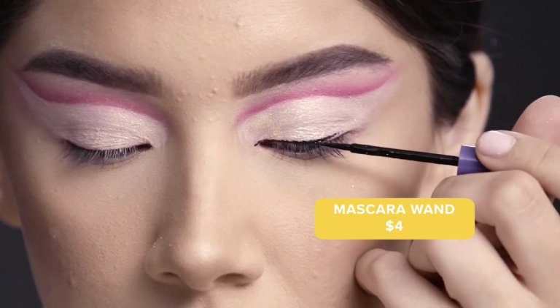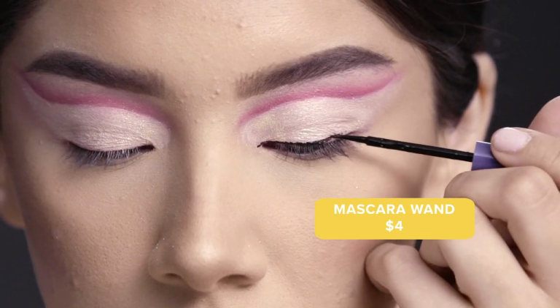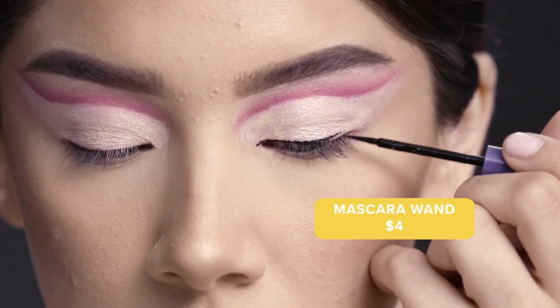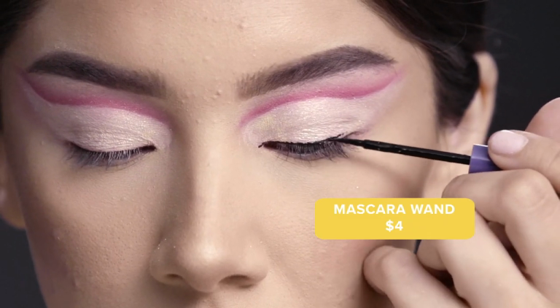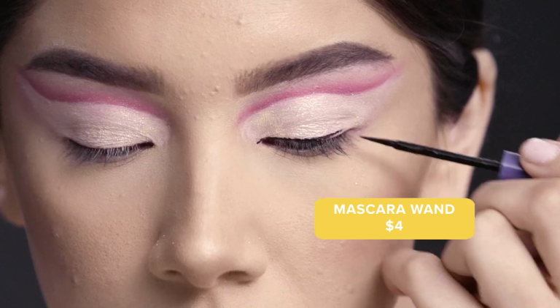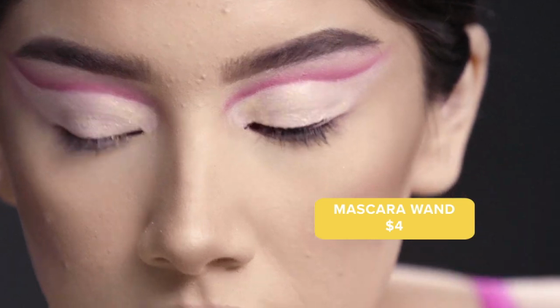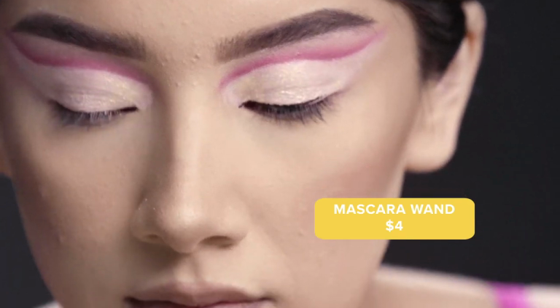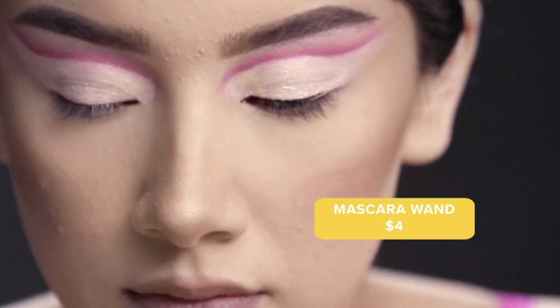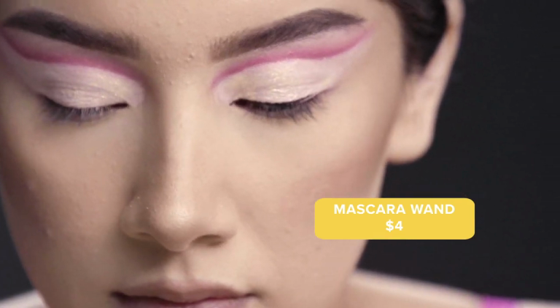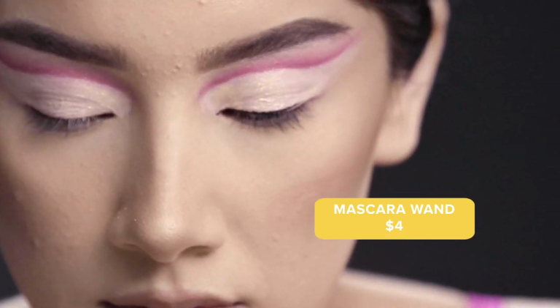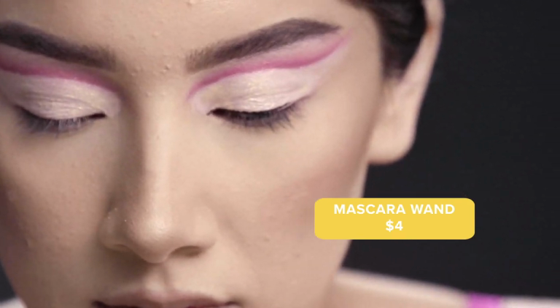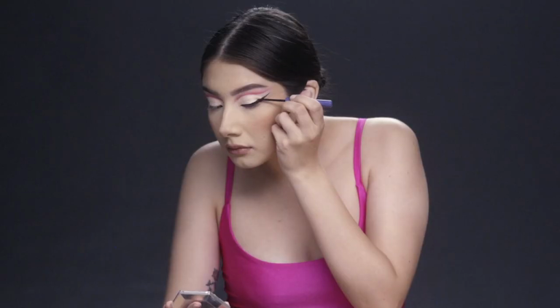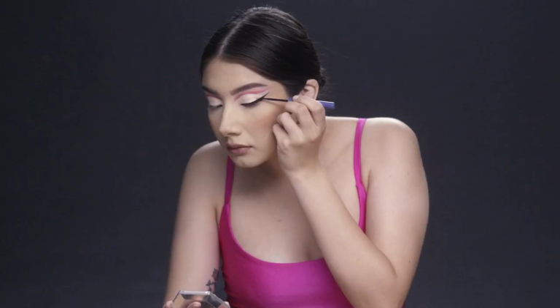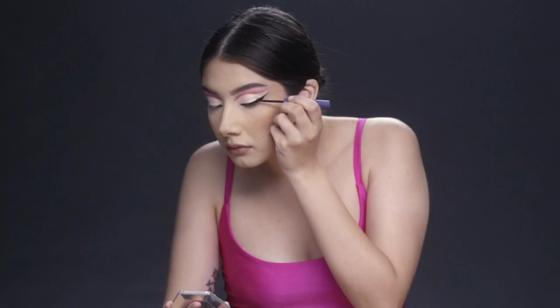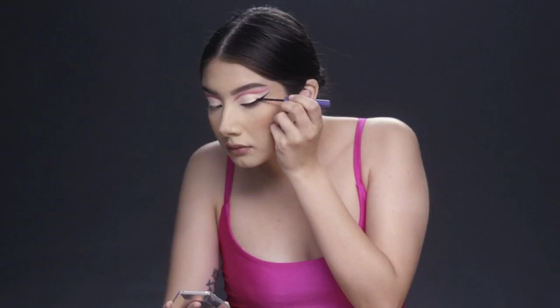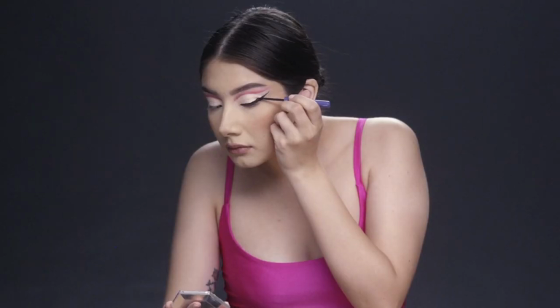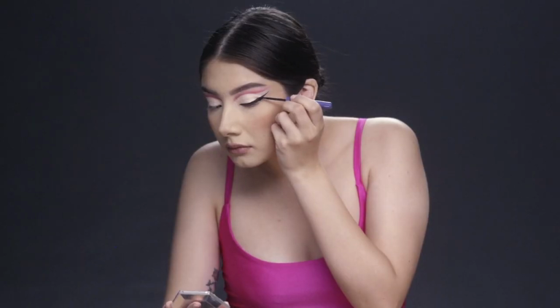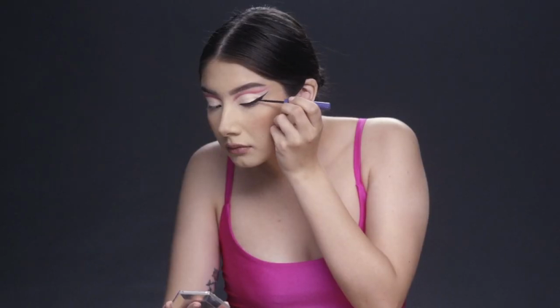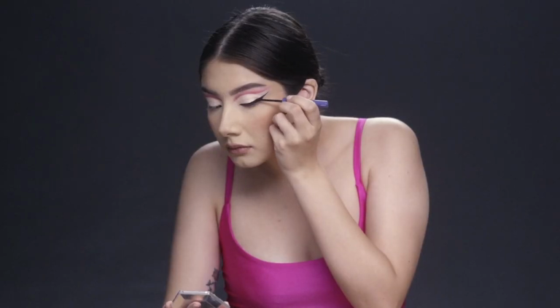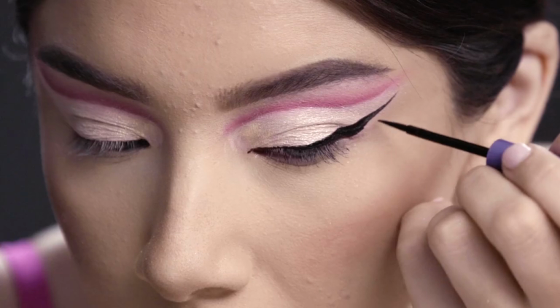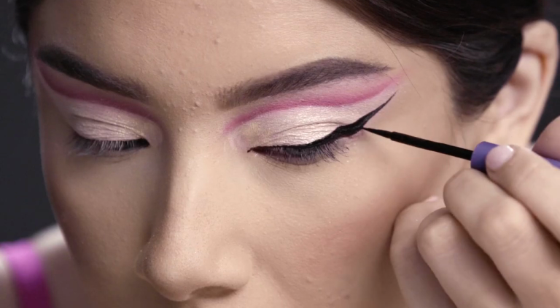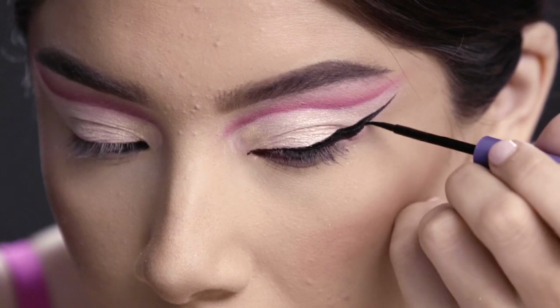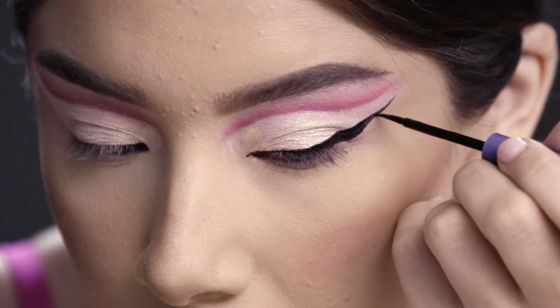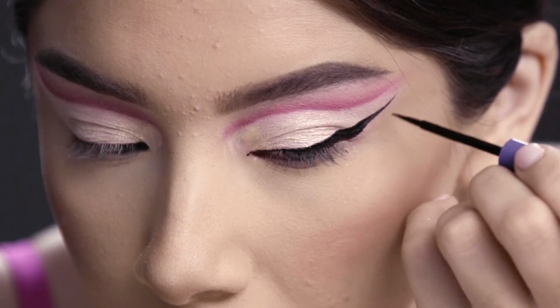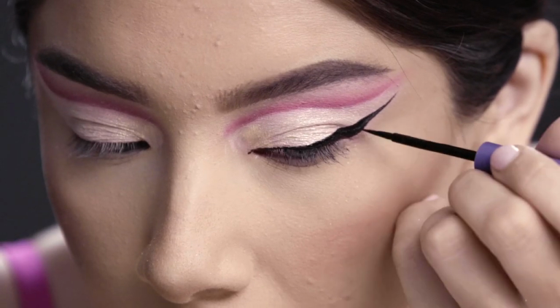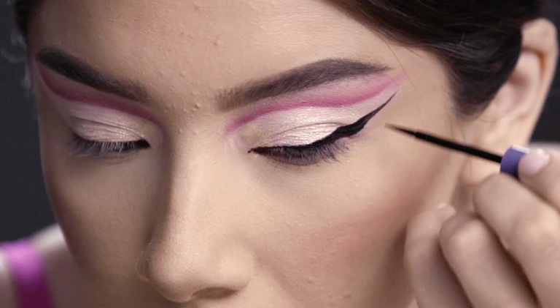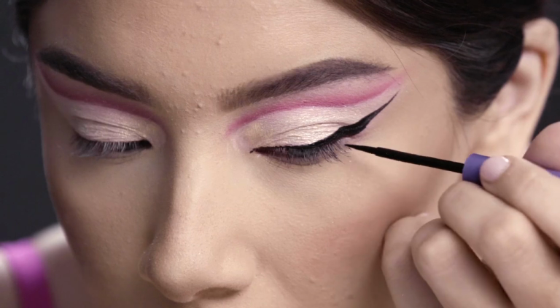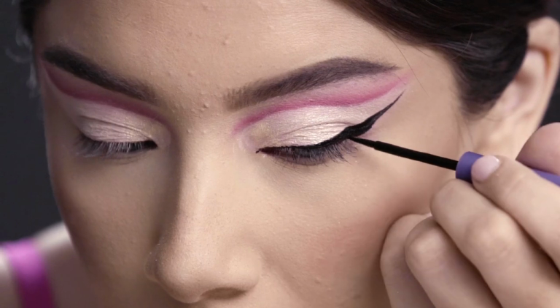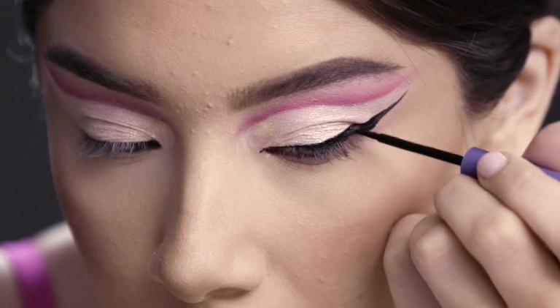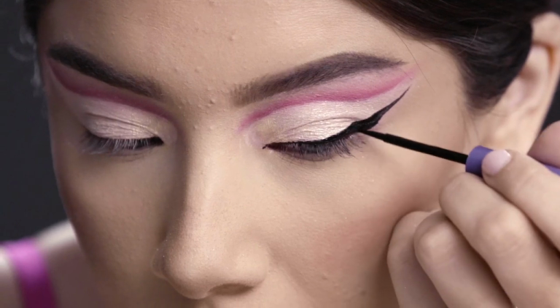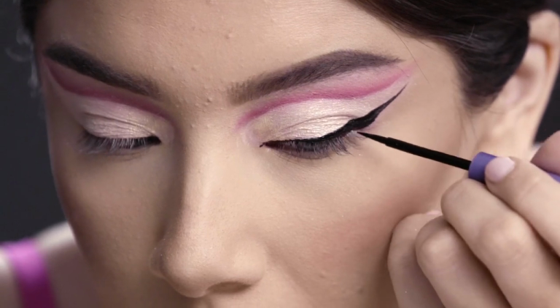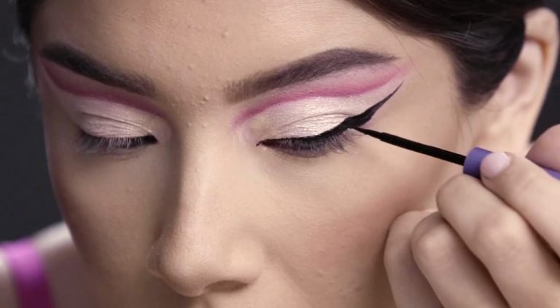Now that I've finished my eyeshadow, I'm going to use an eyeliner and create a super sharp wing, just to extend it out a little bit more so my eye looks a little bit bigger.